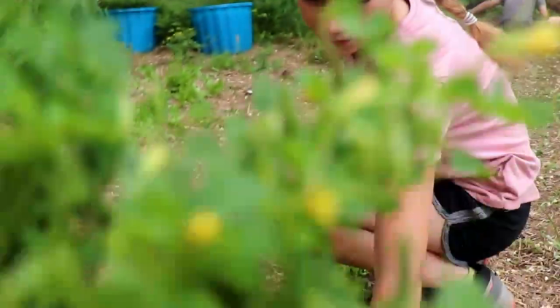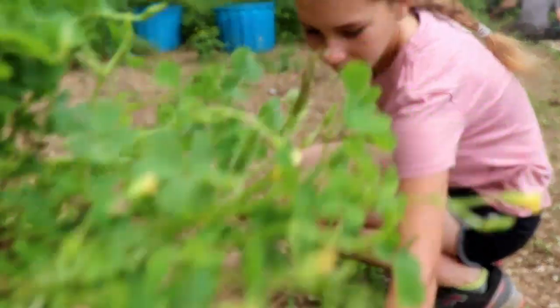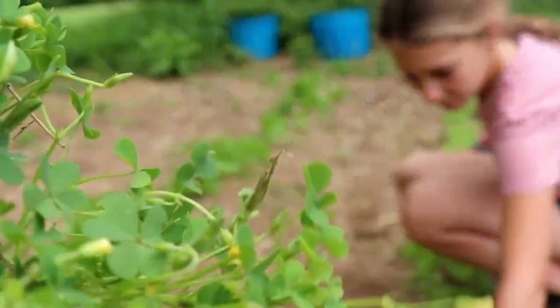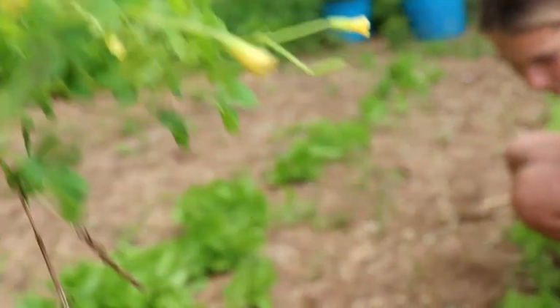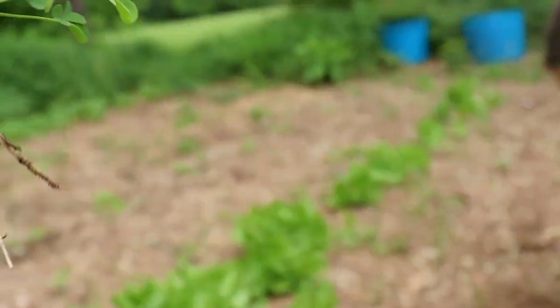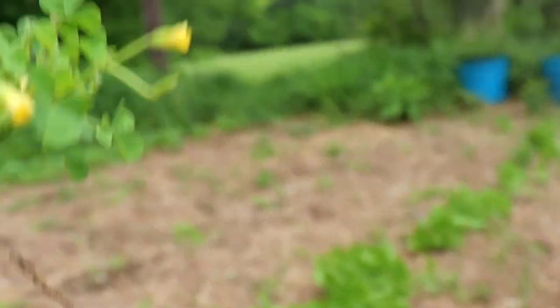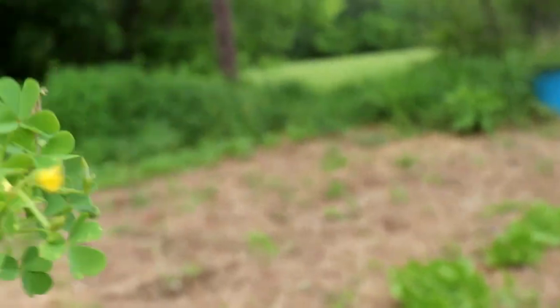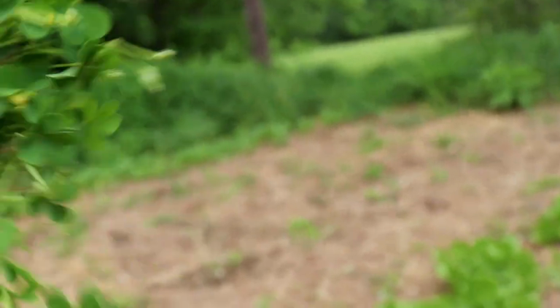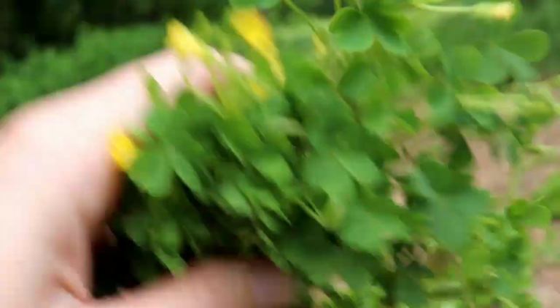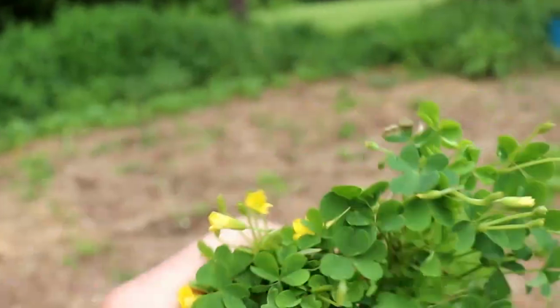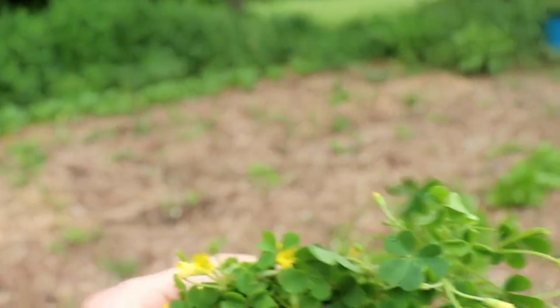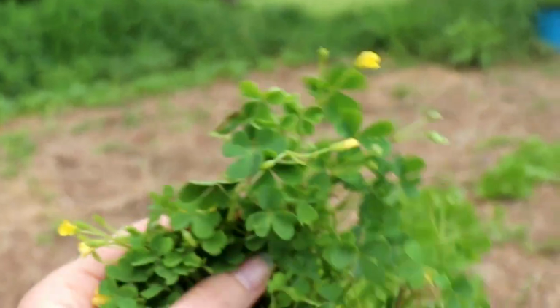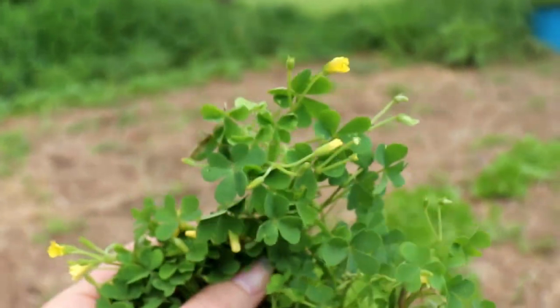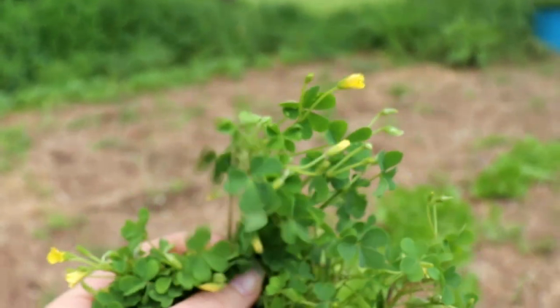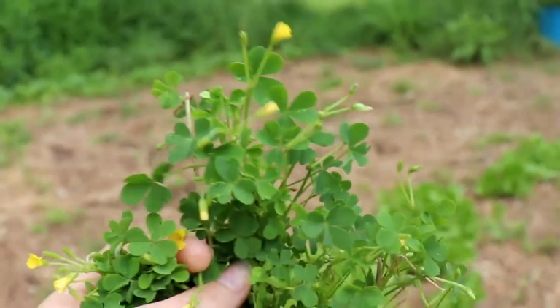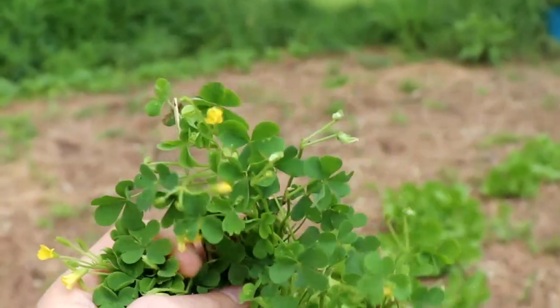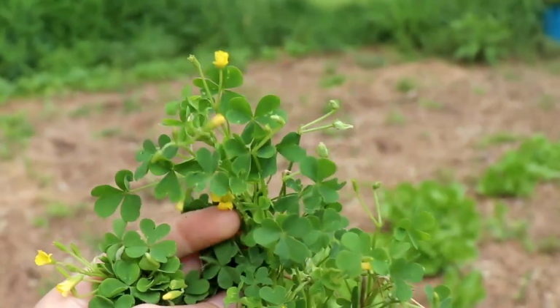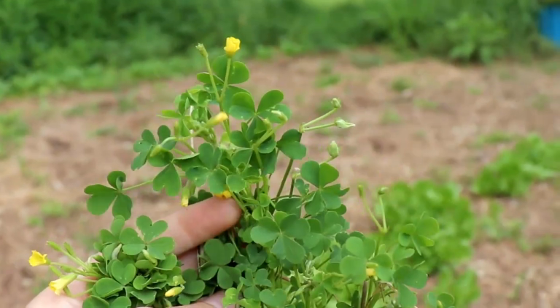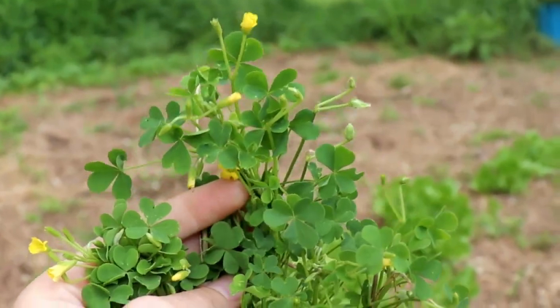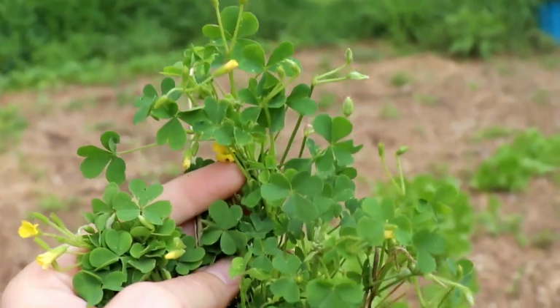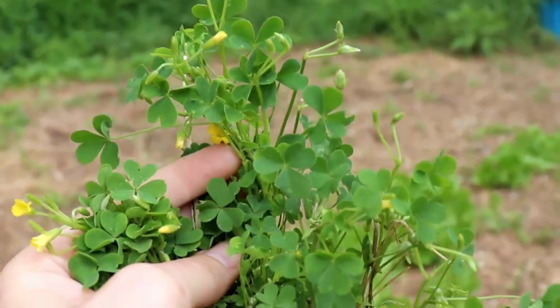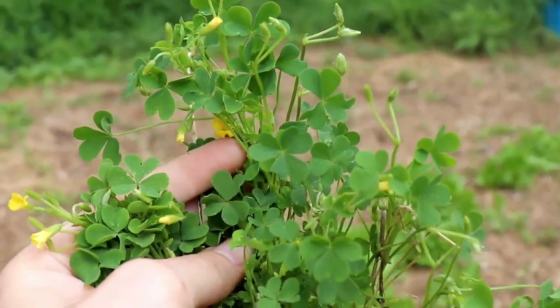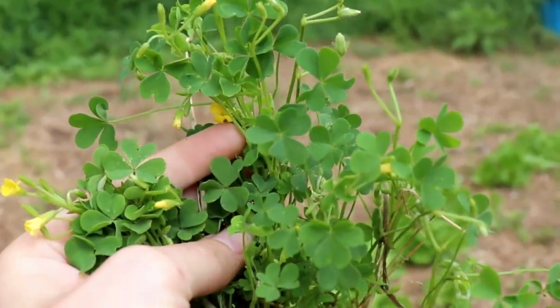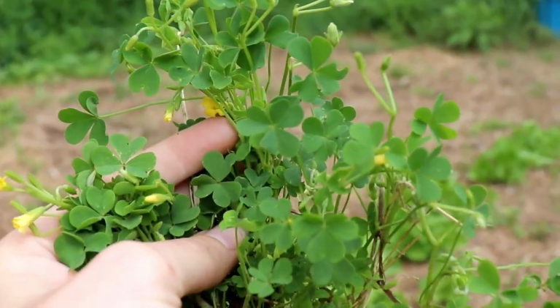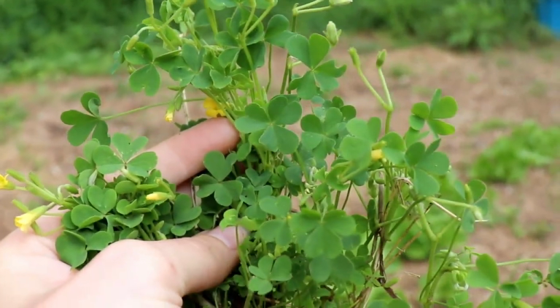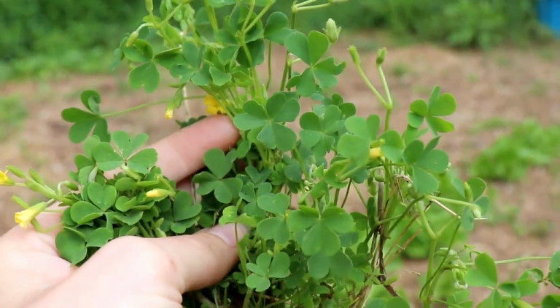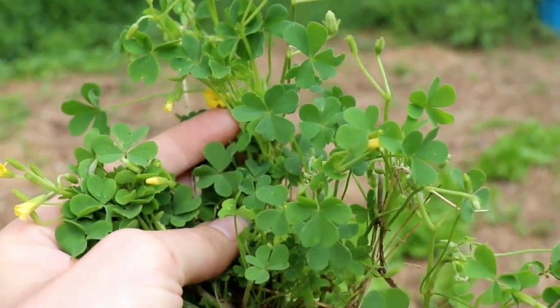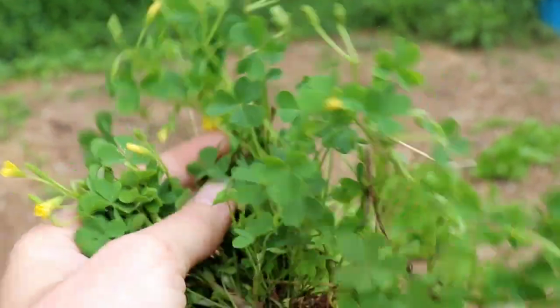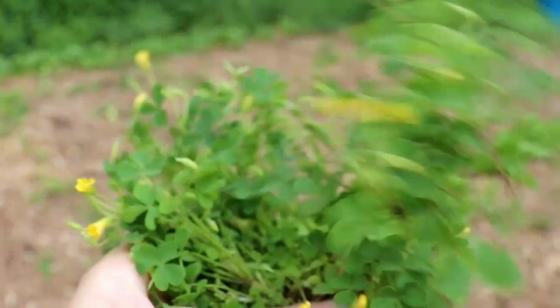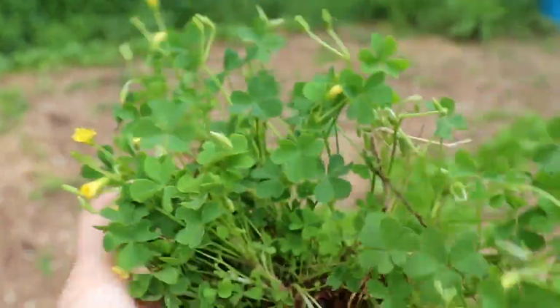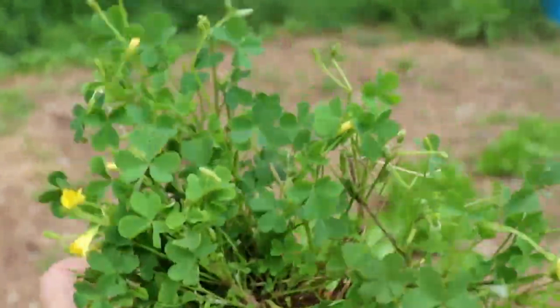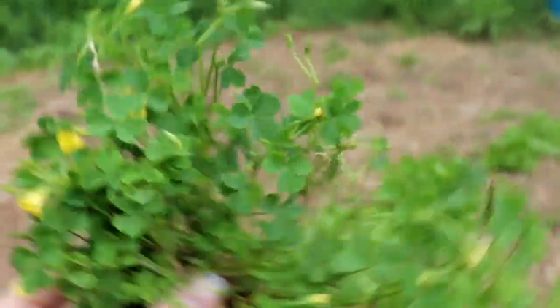That's not buttercup — that's wood sorrel, I think. Yeah, that's wood sorrel.